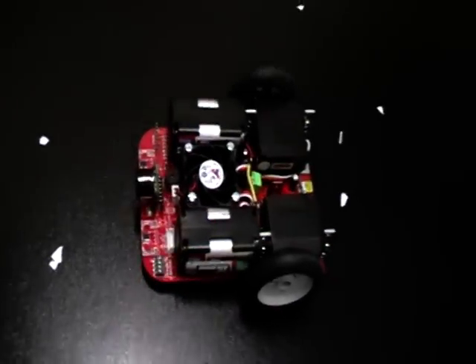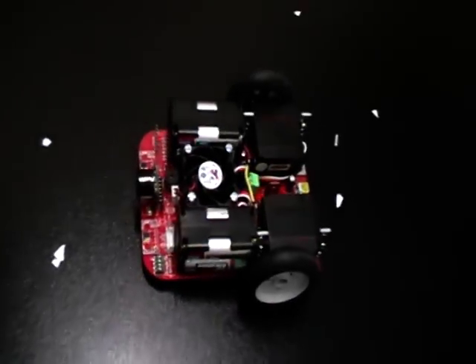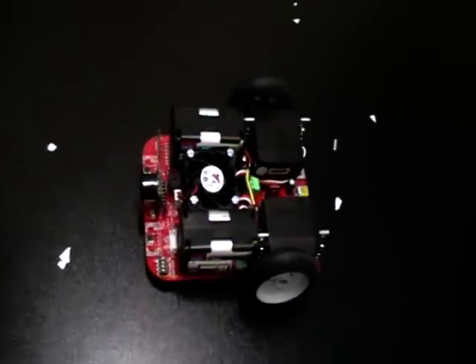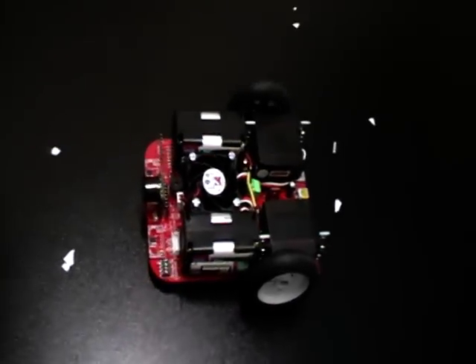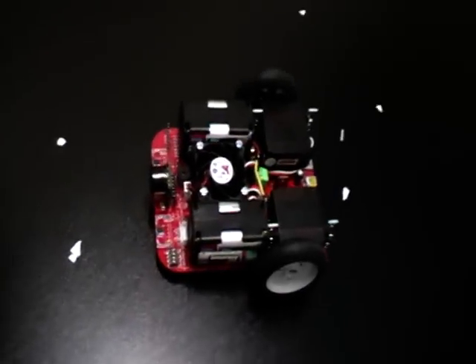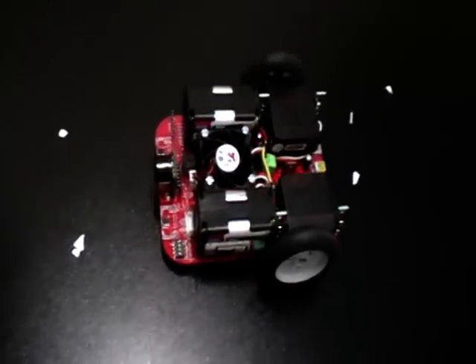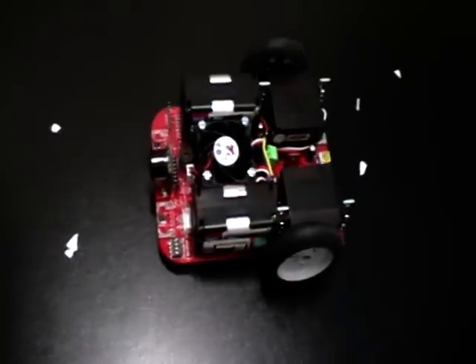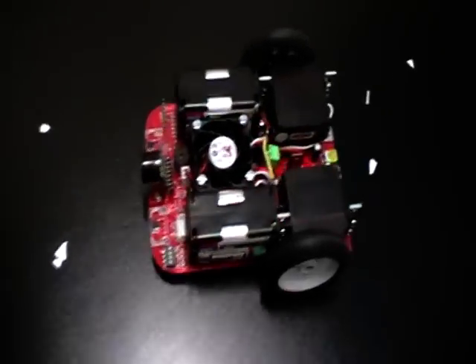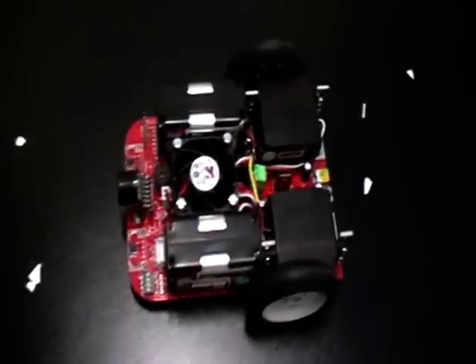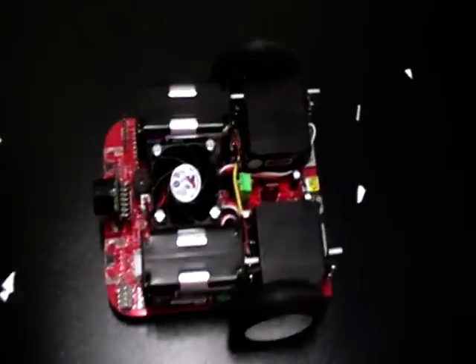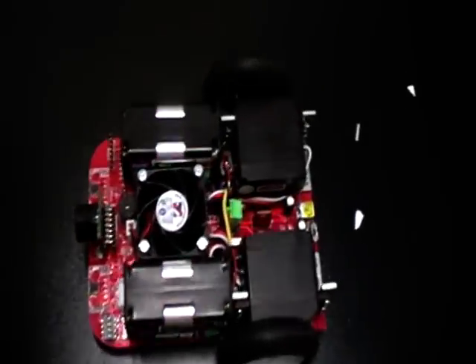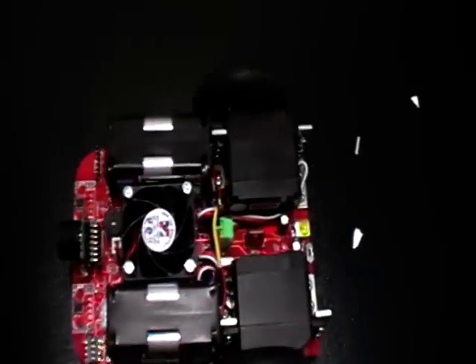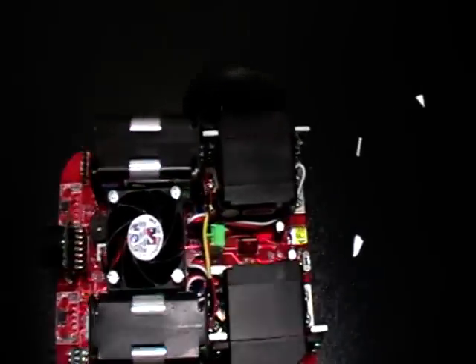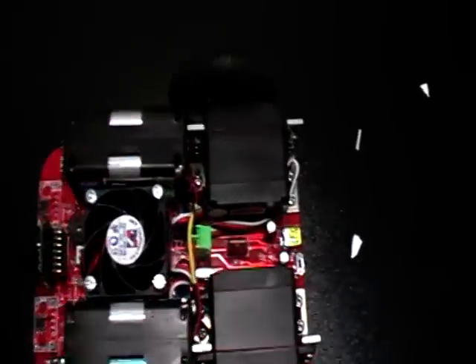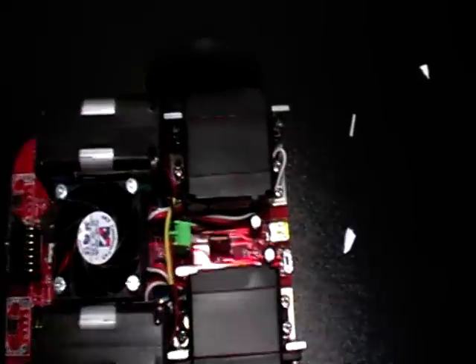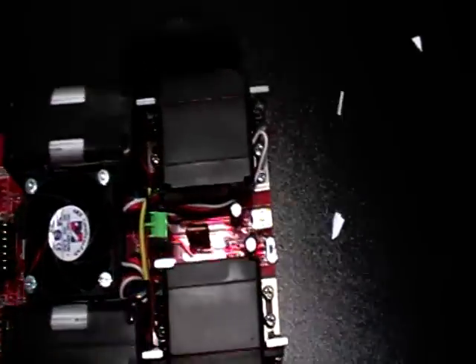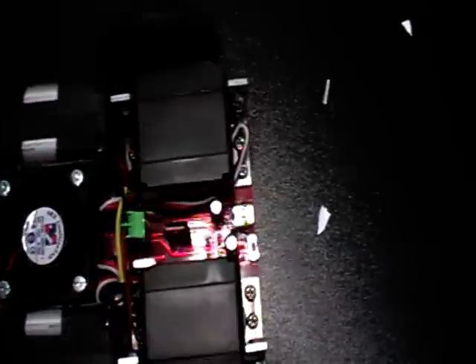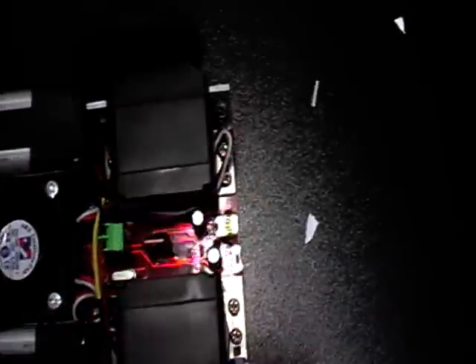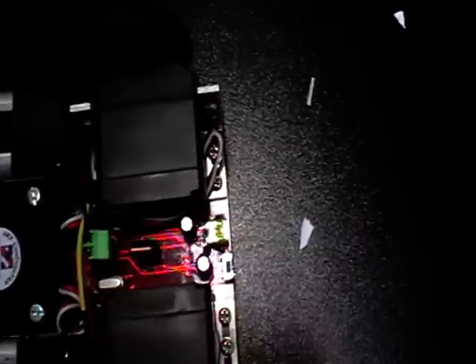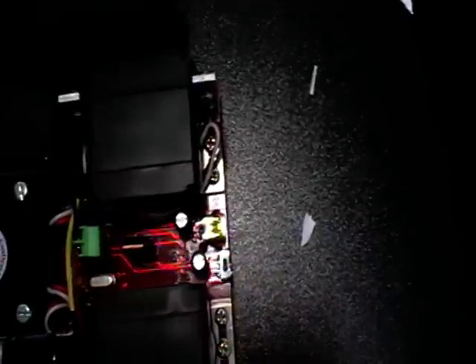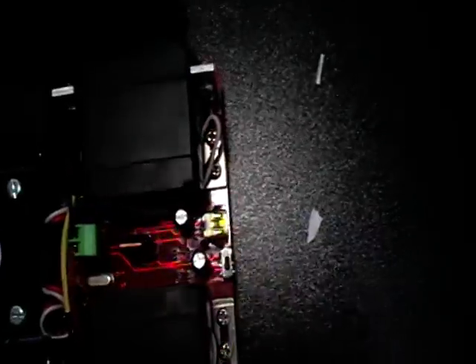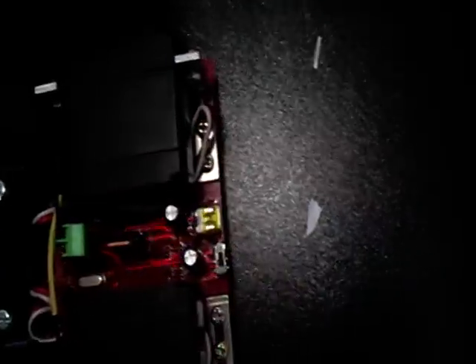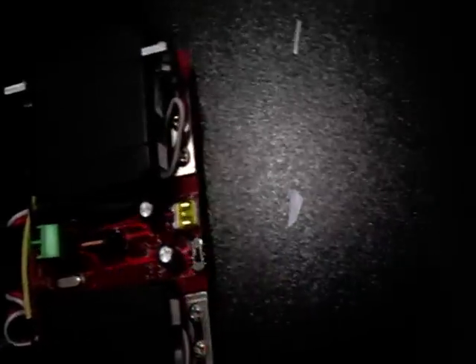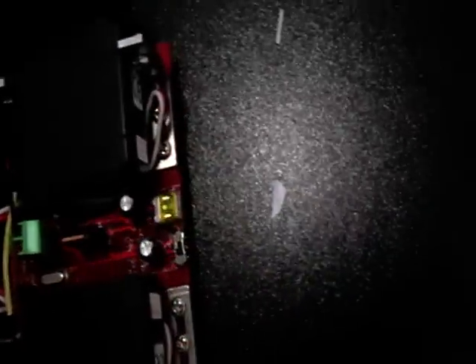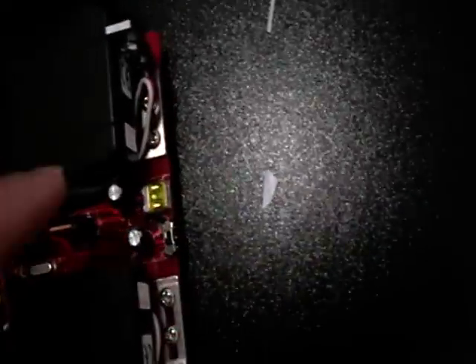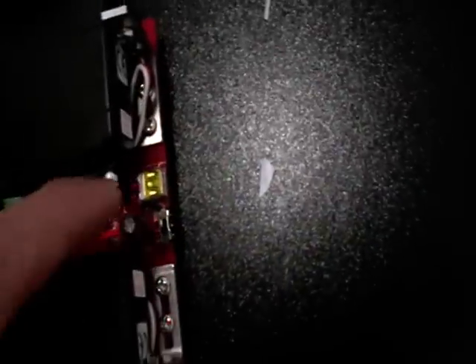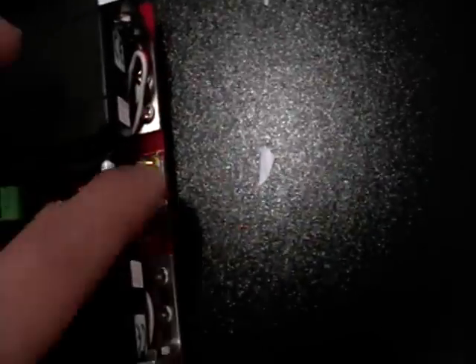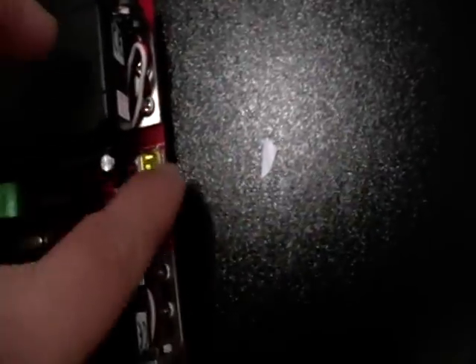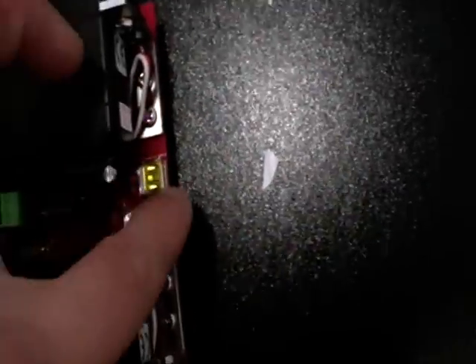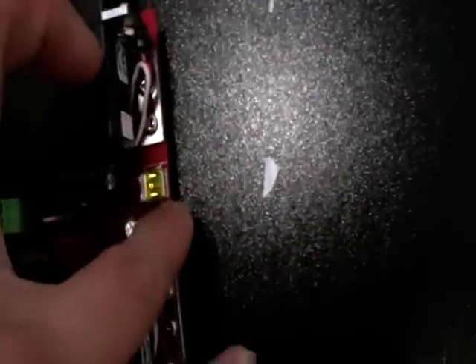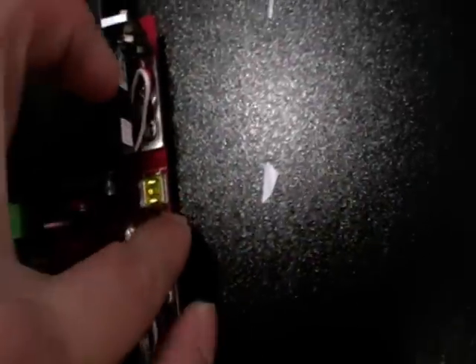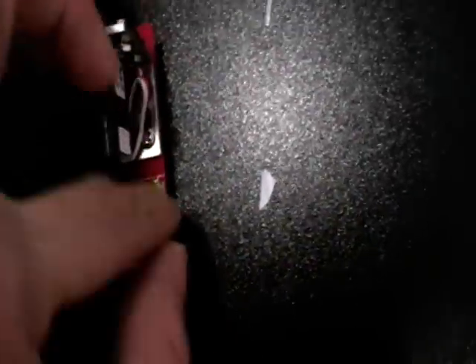Okay, now I'll give you a demo. First, let's switch on the power supply.